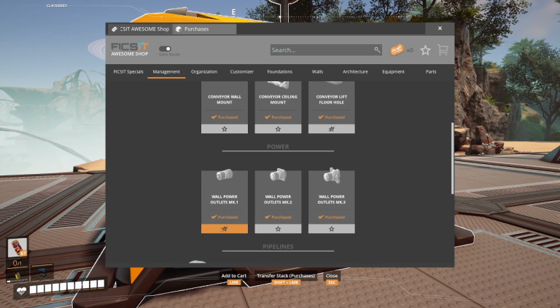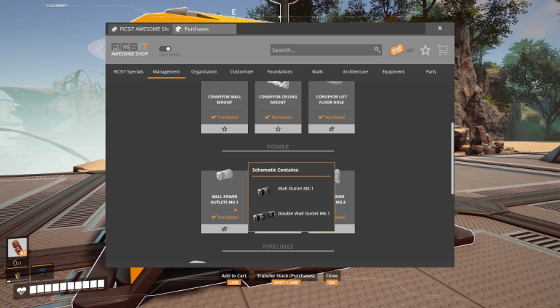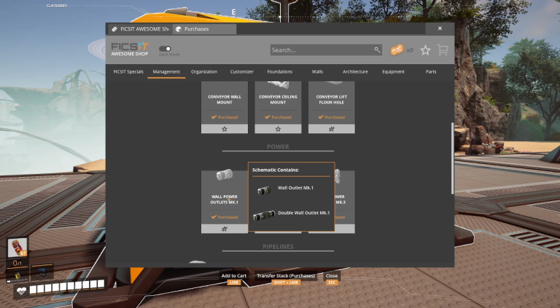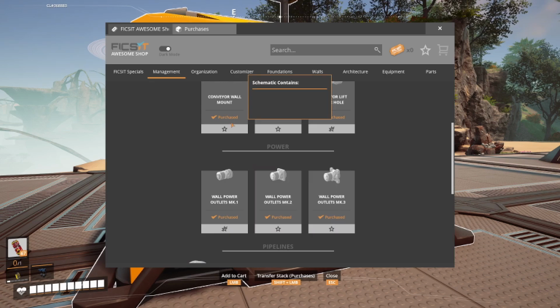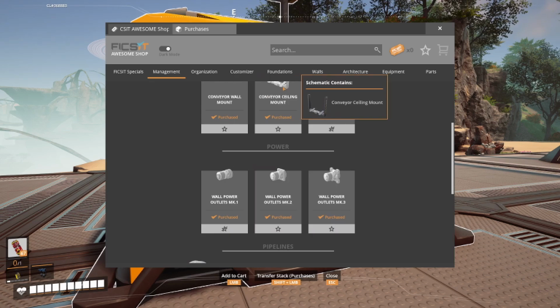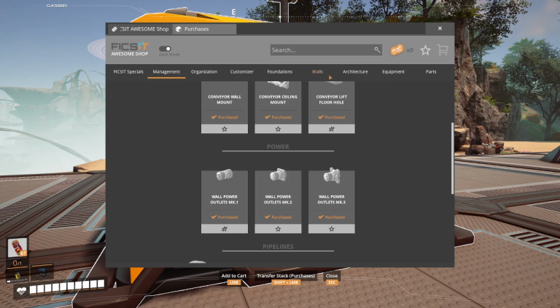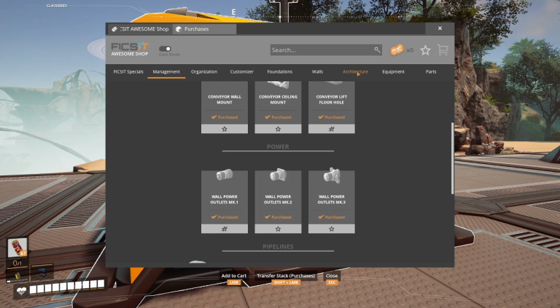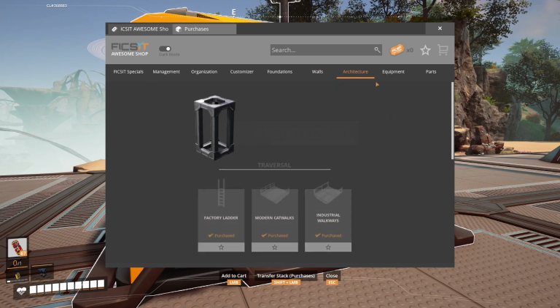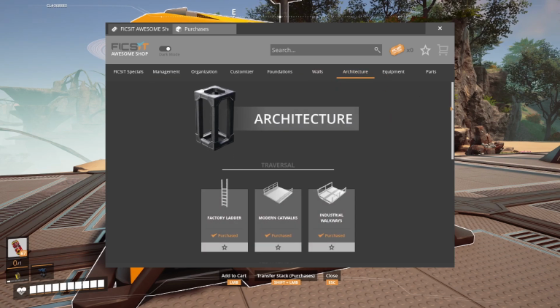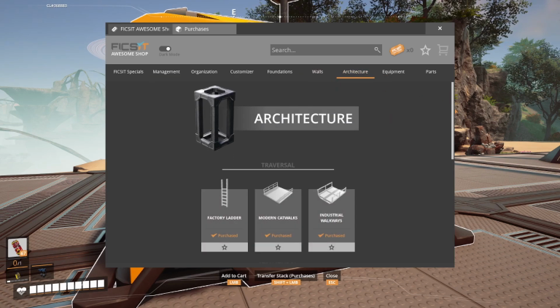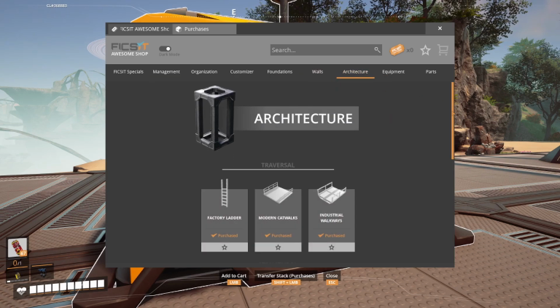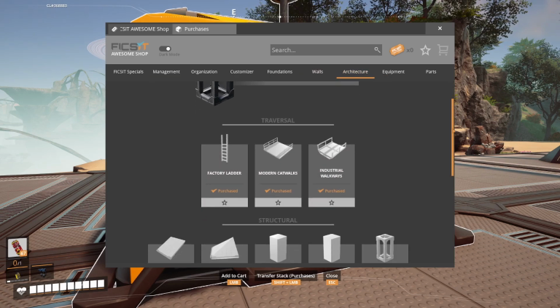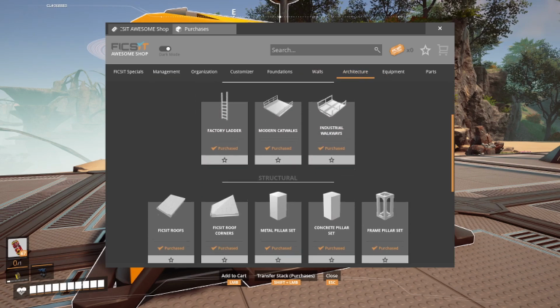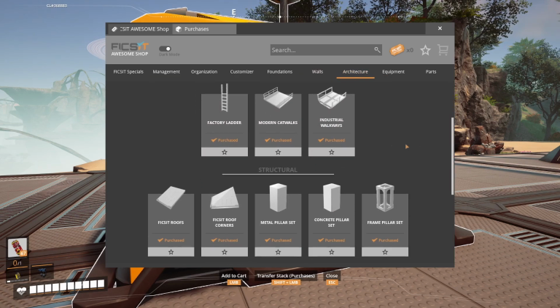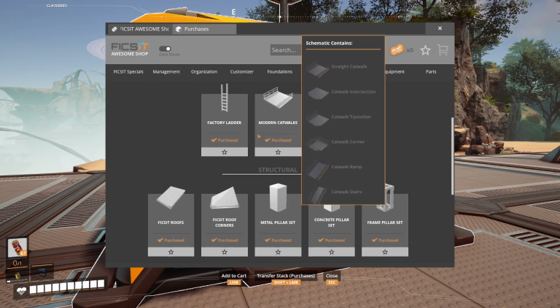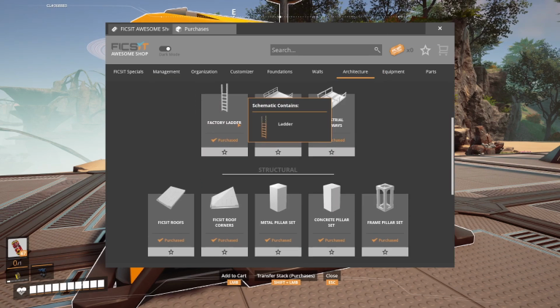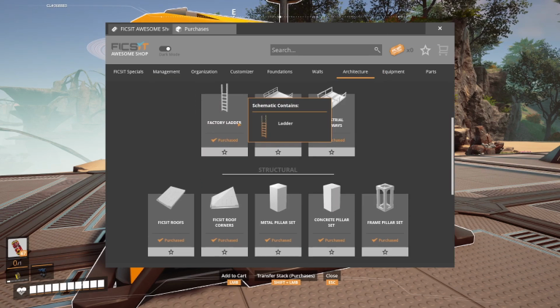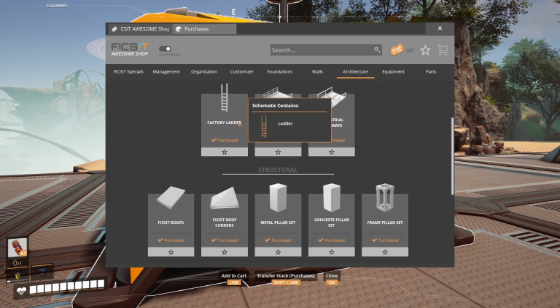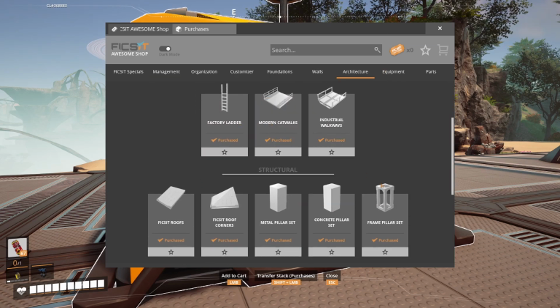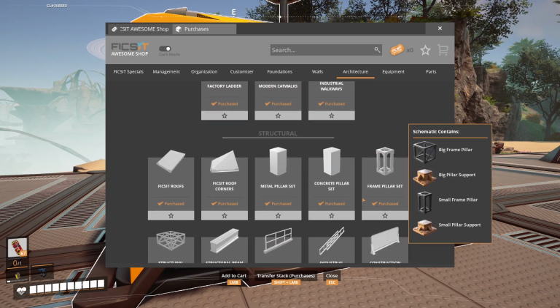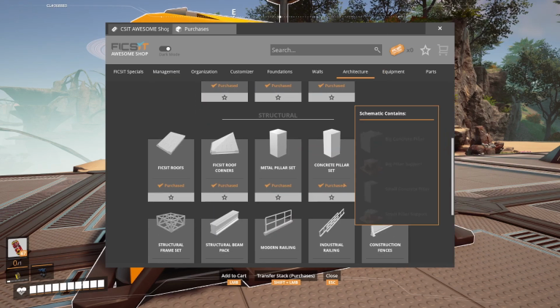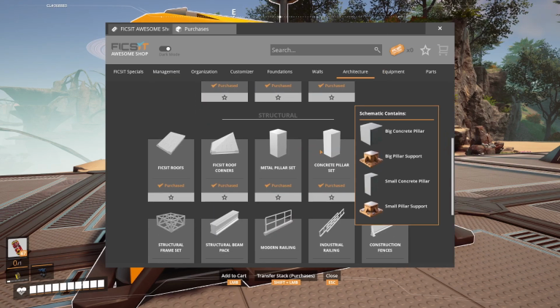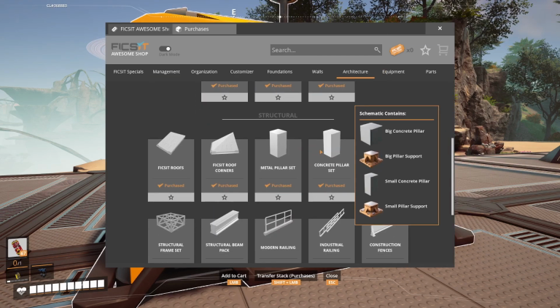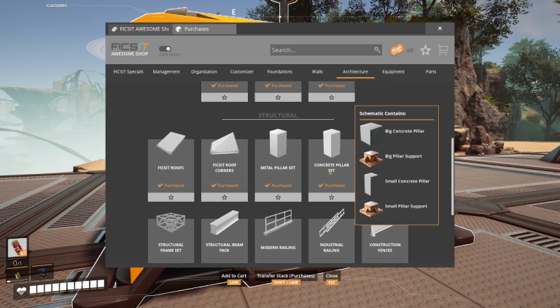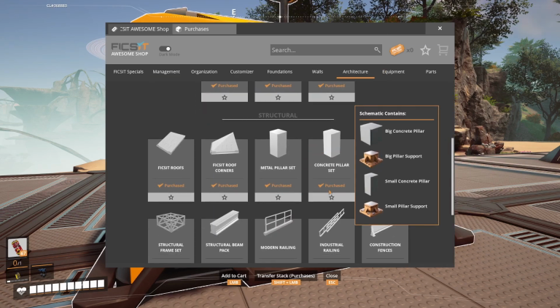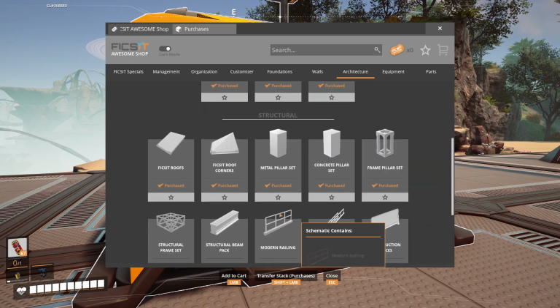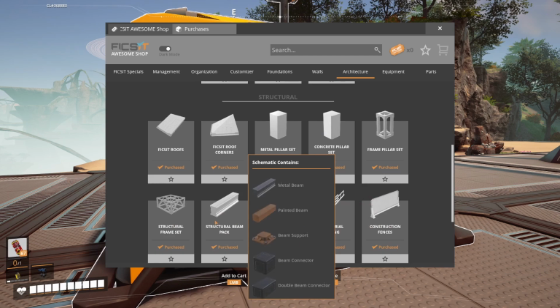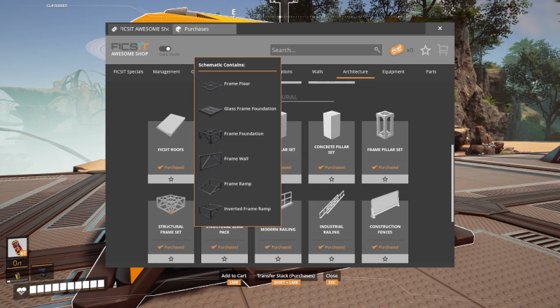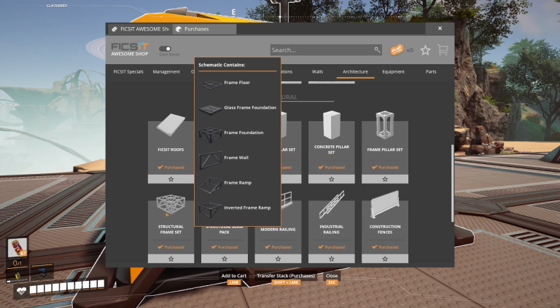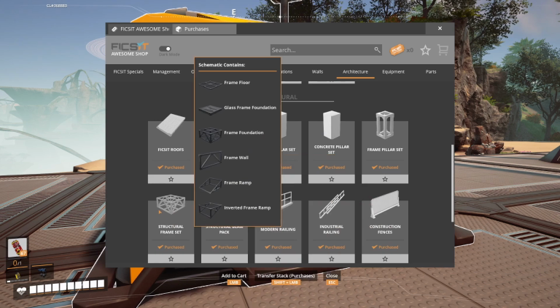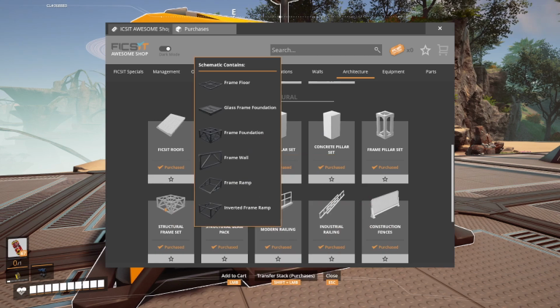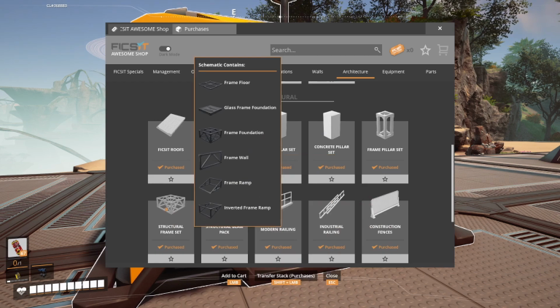AwesomeShop purchases are the wall outlets, ladders if you want them, pillars, and the structural frame pack, but as always, these are optional.